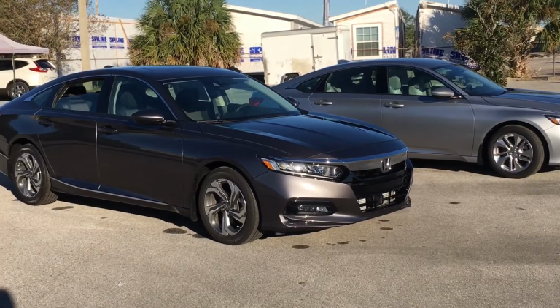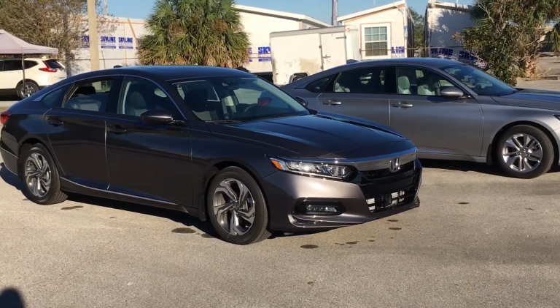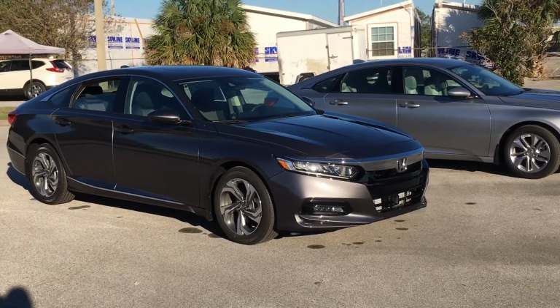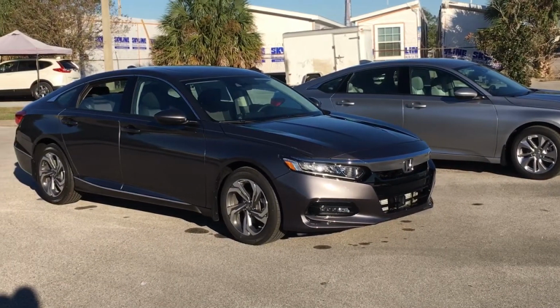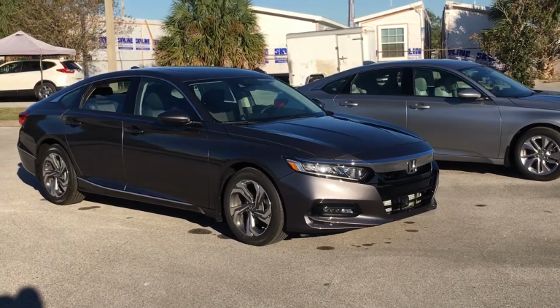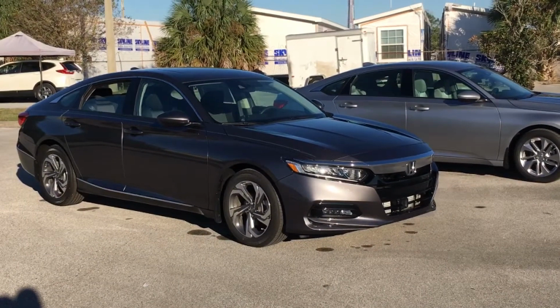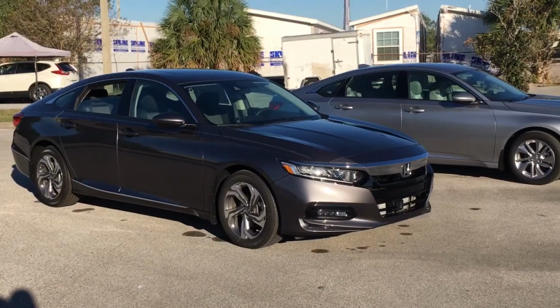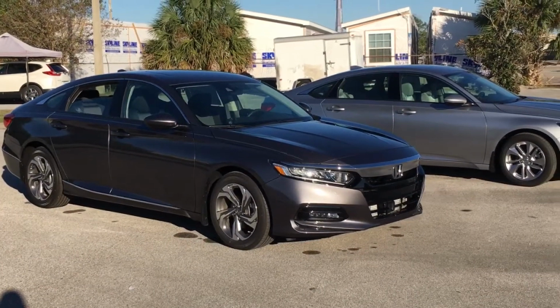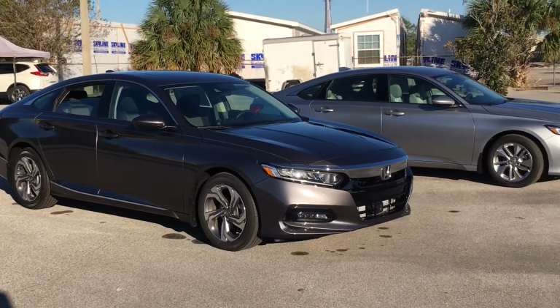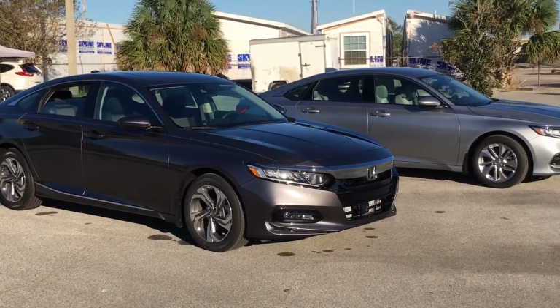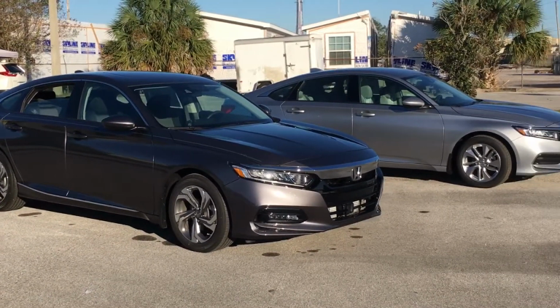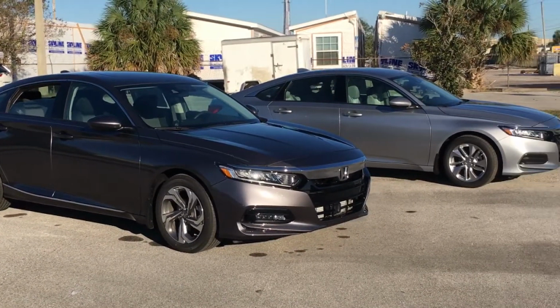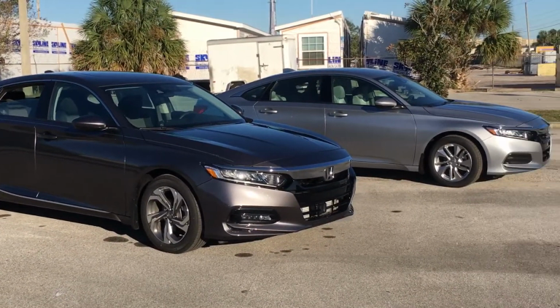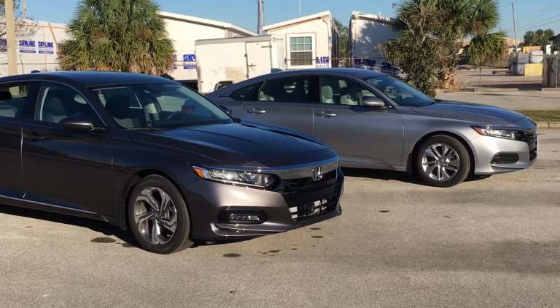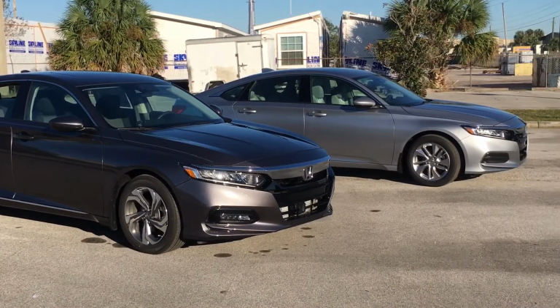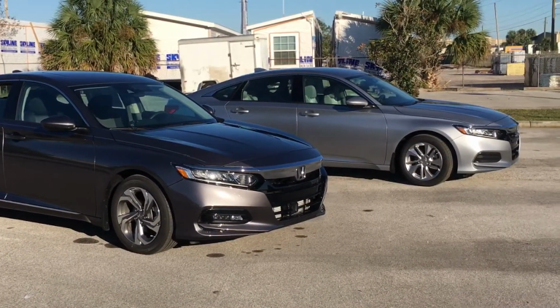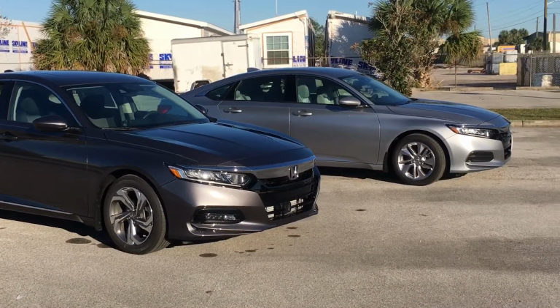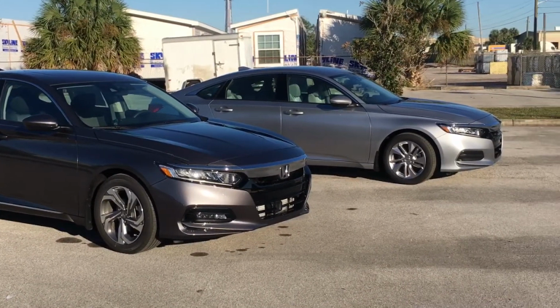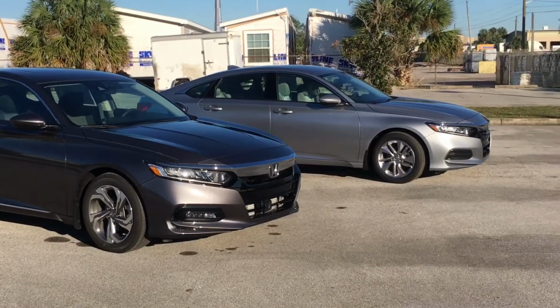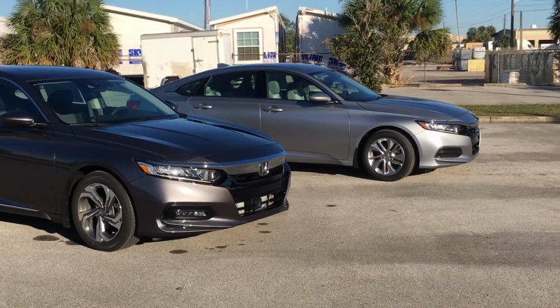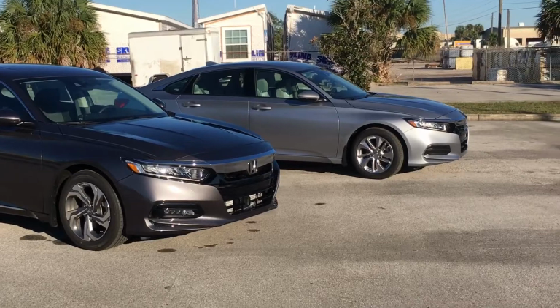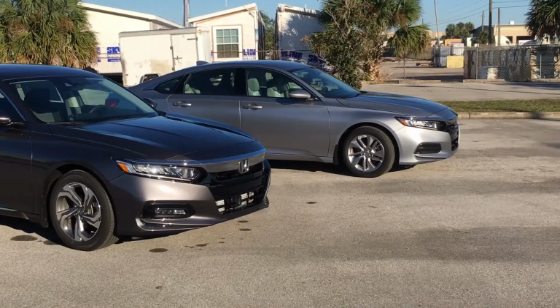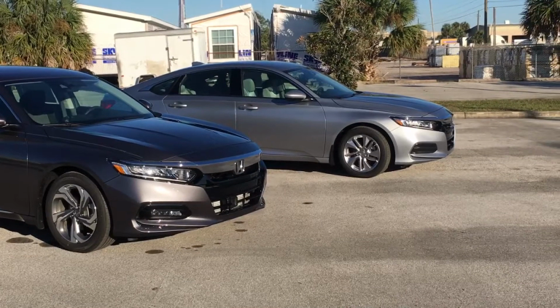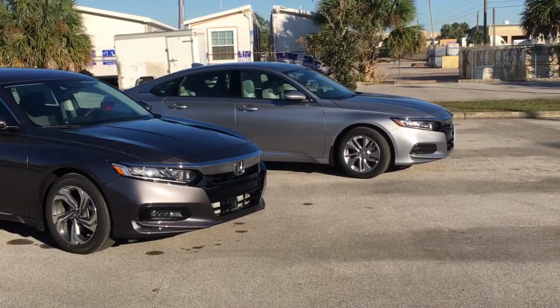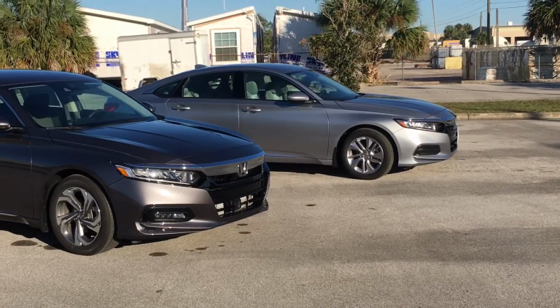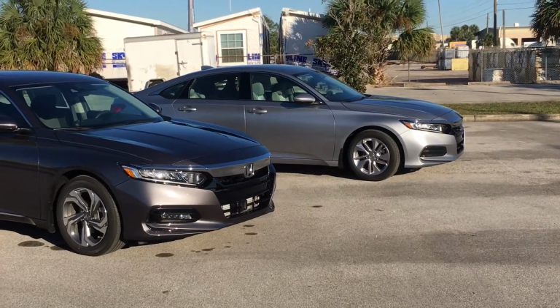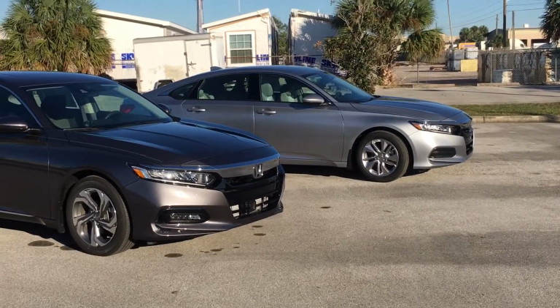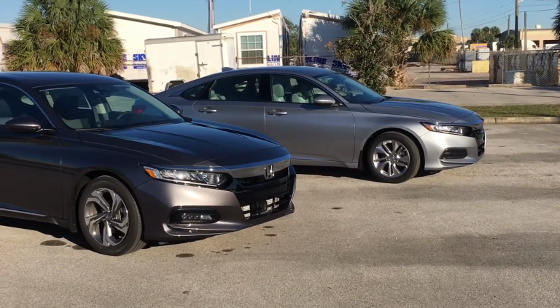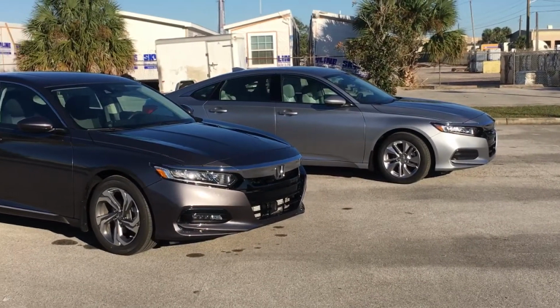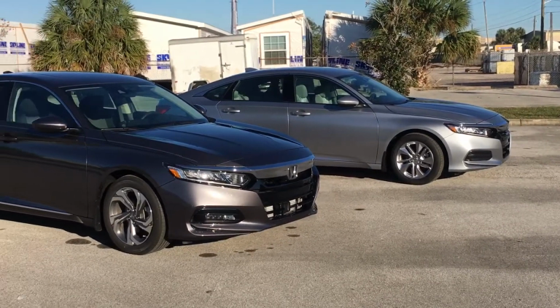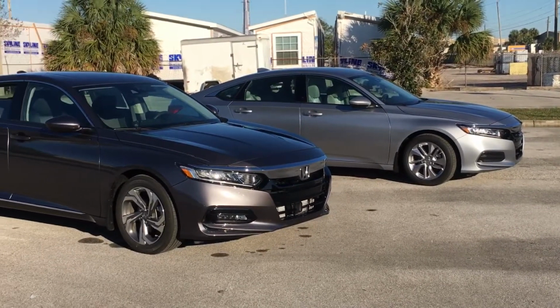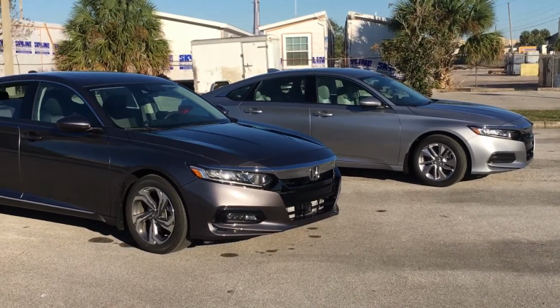That's the 2018 Honda Accord, our pick of the day. I'm your Honda Pro, and now you're in the know.